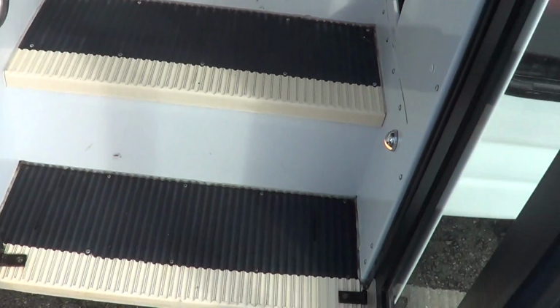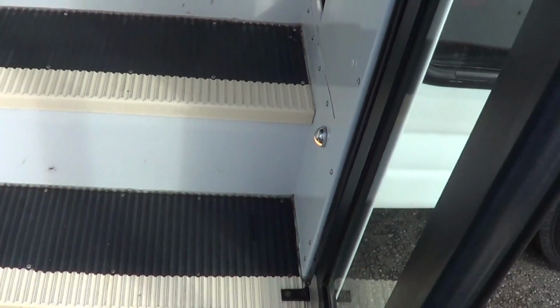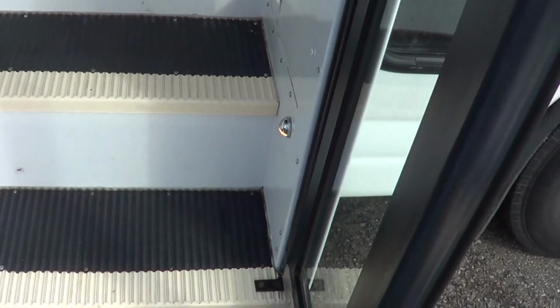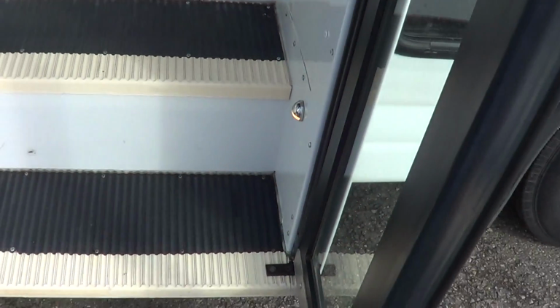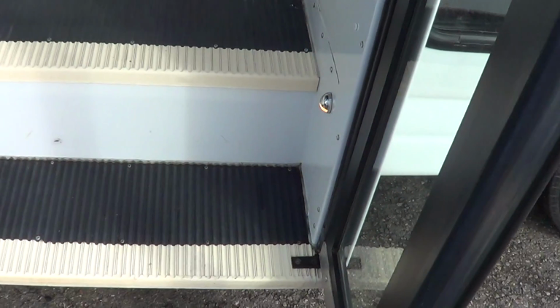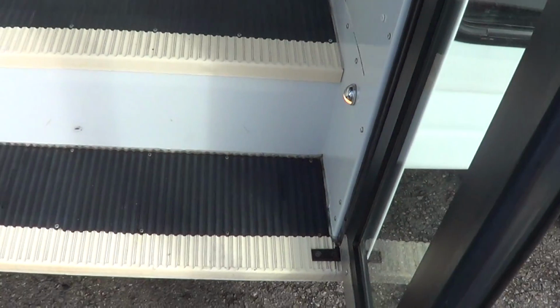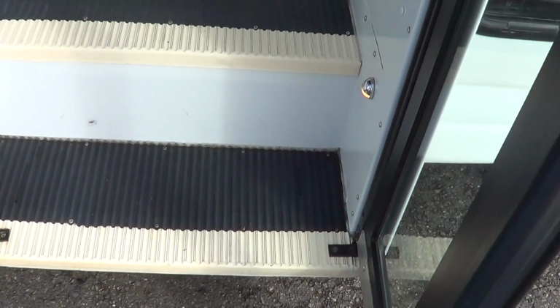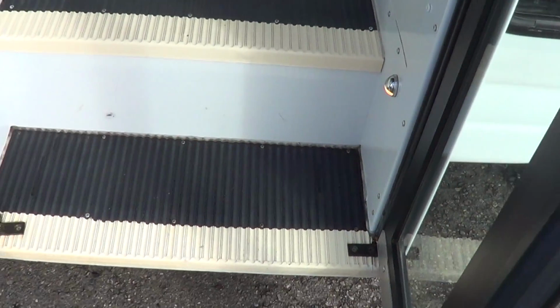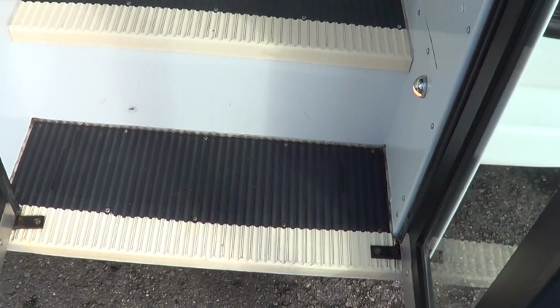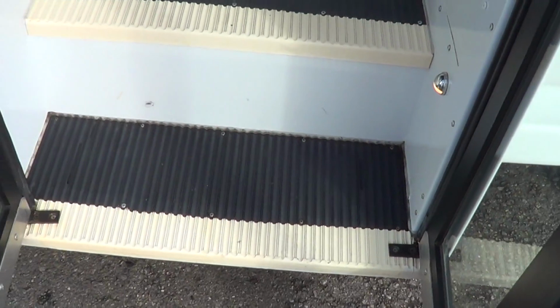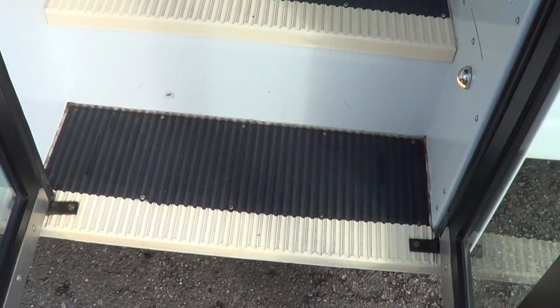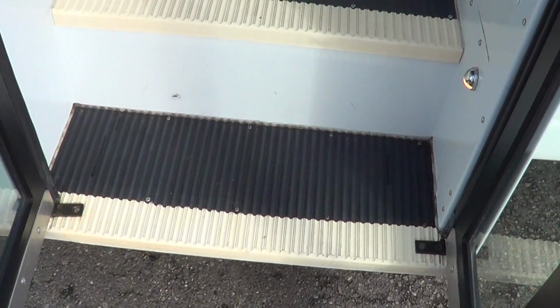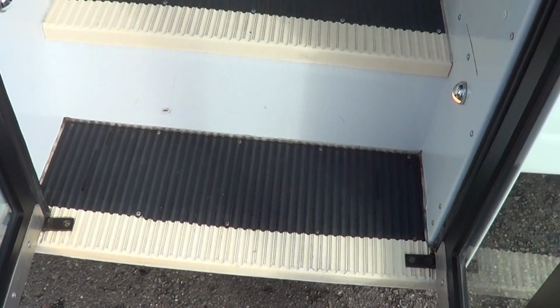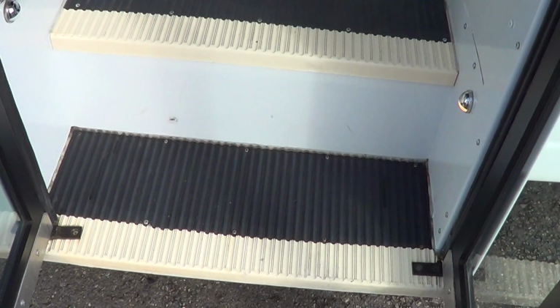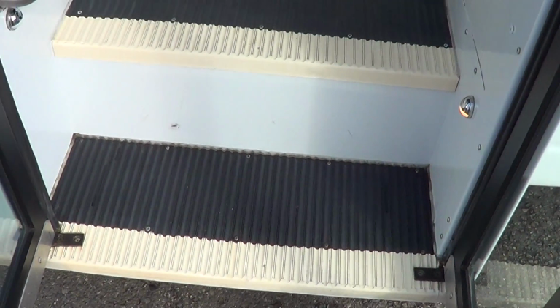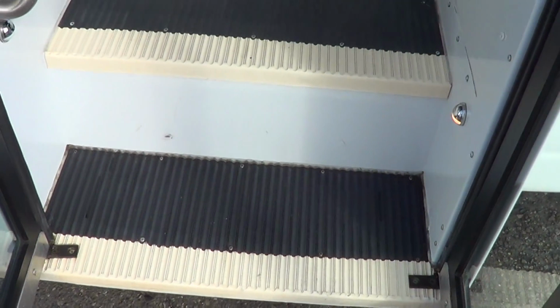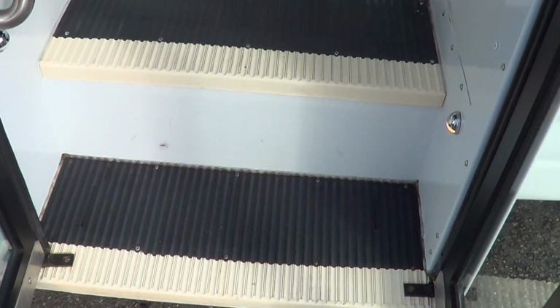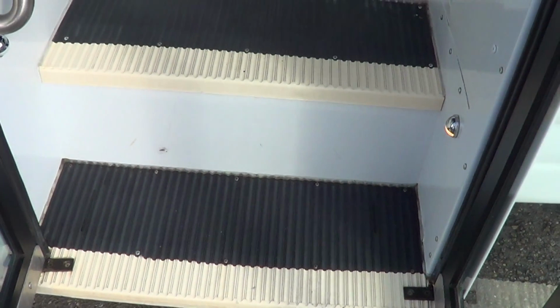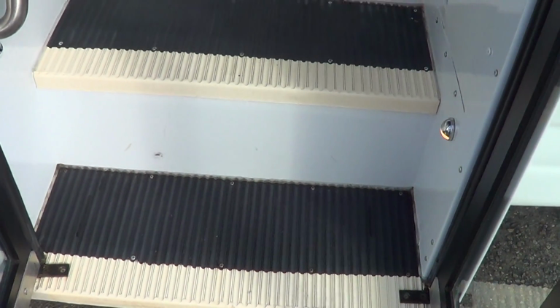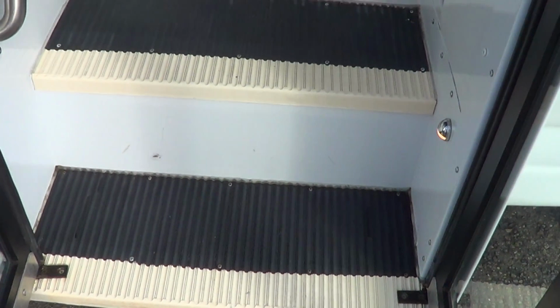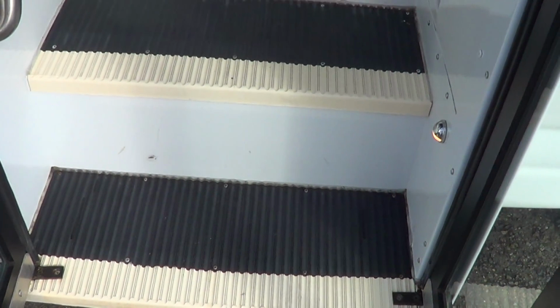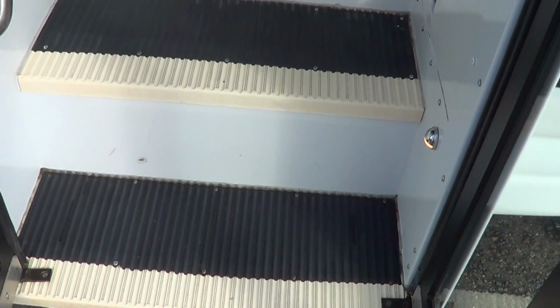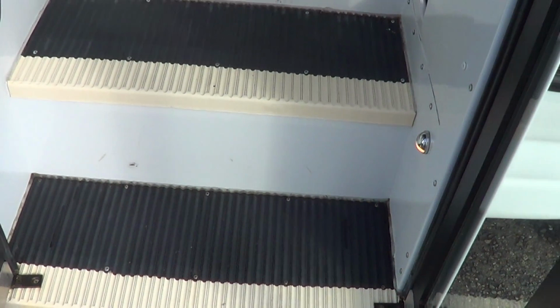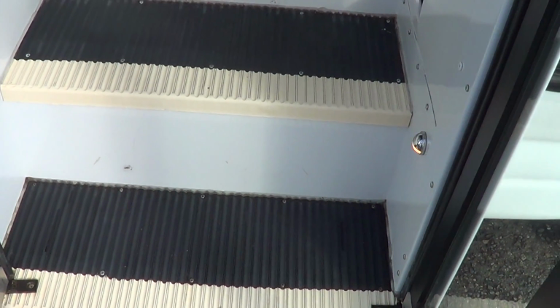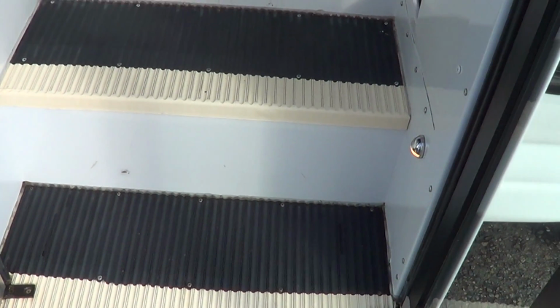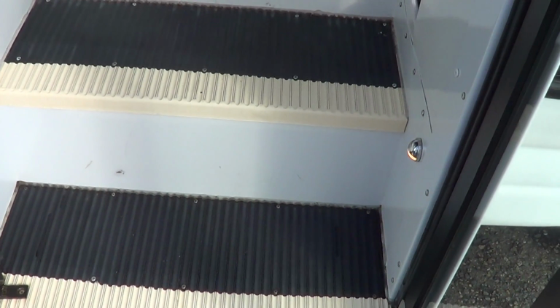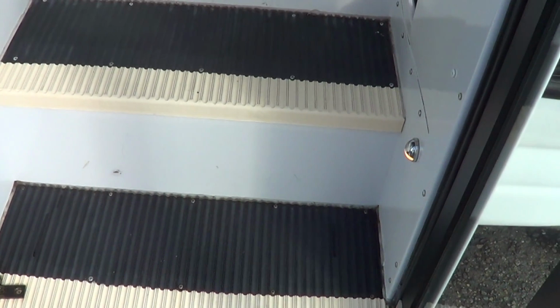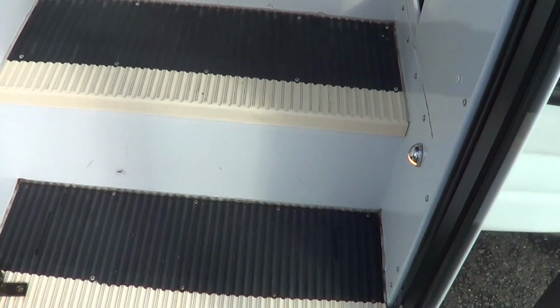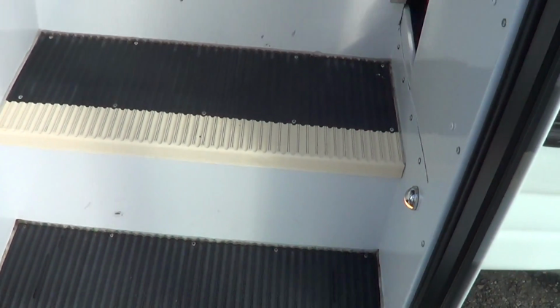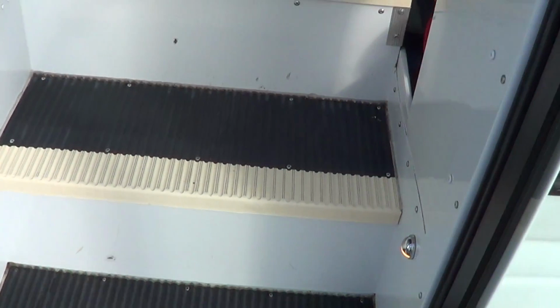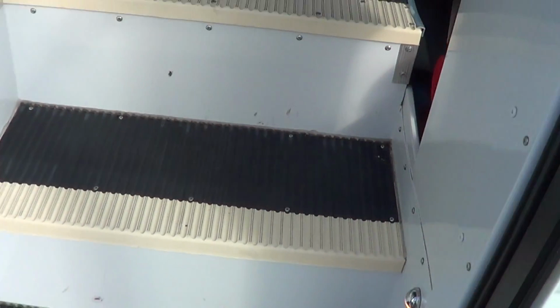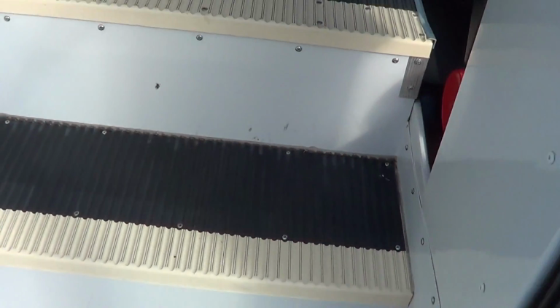Manual entry door — the step treads are in really good shape. This bus has got a lot of life left in it.